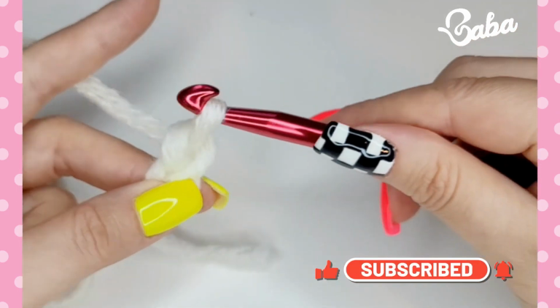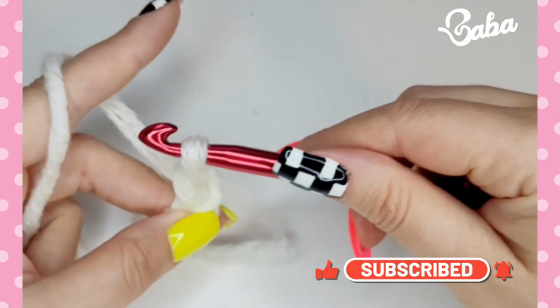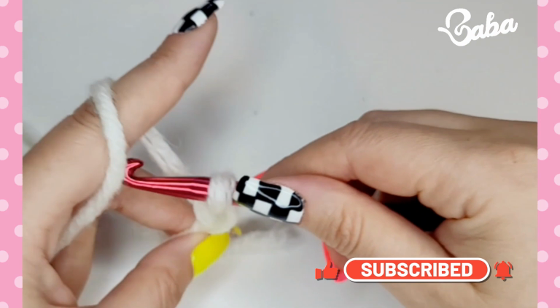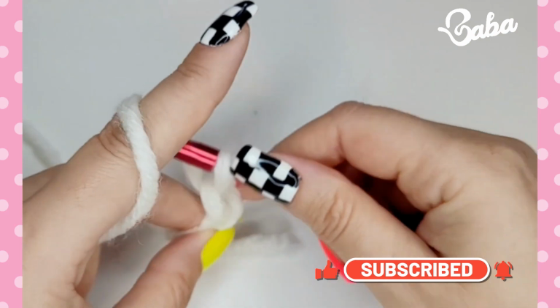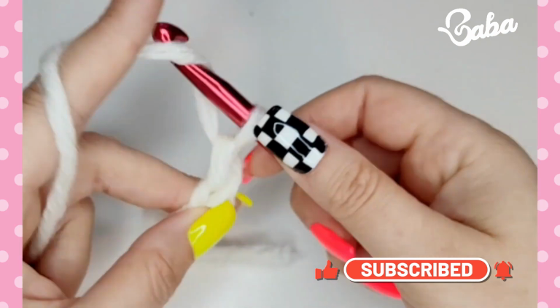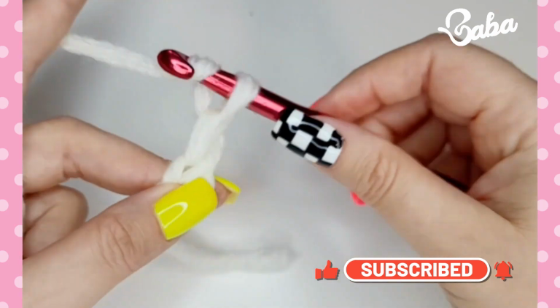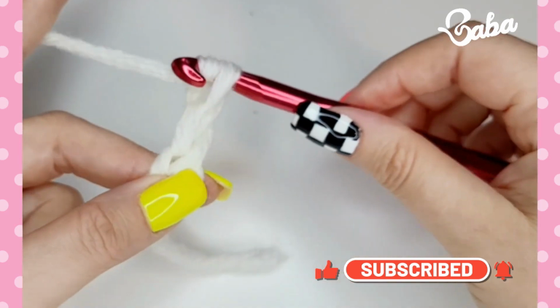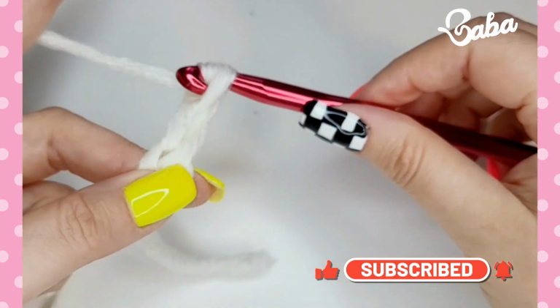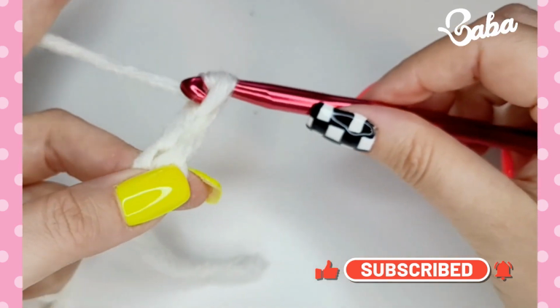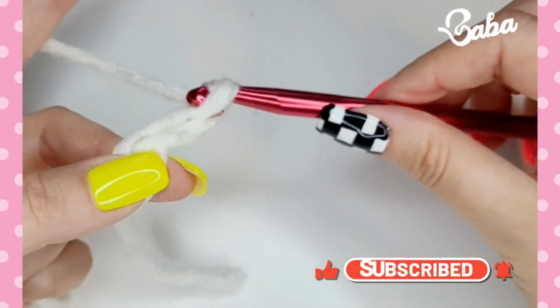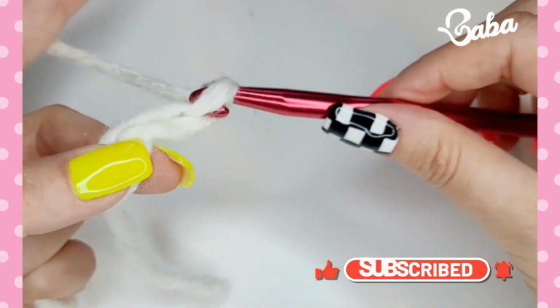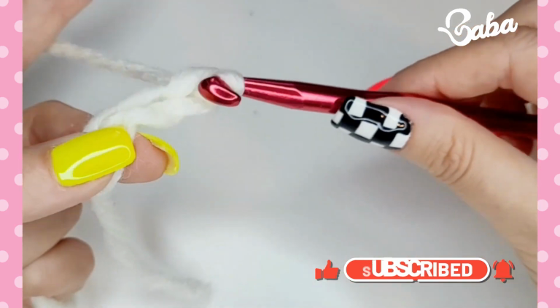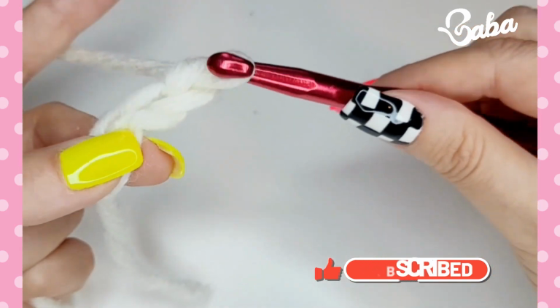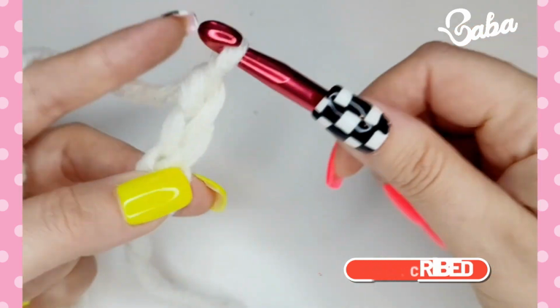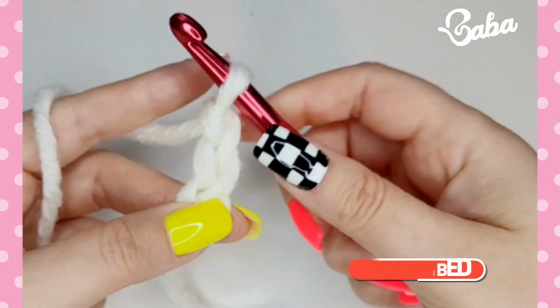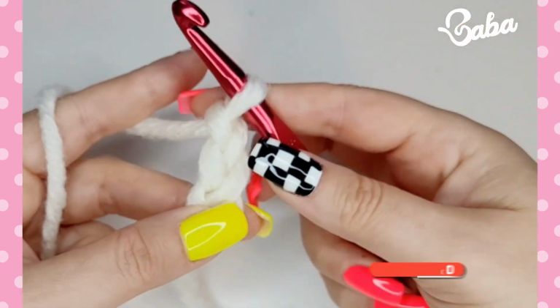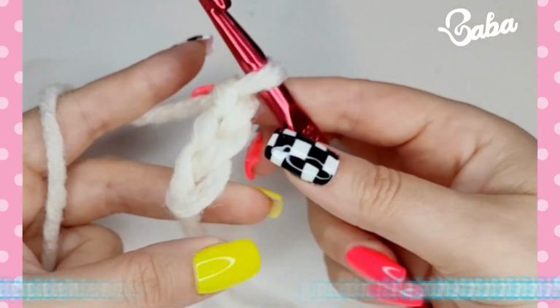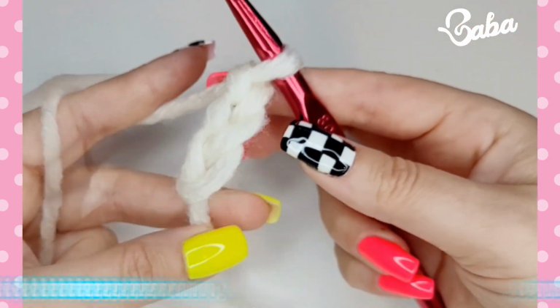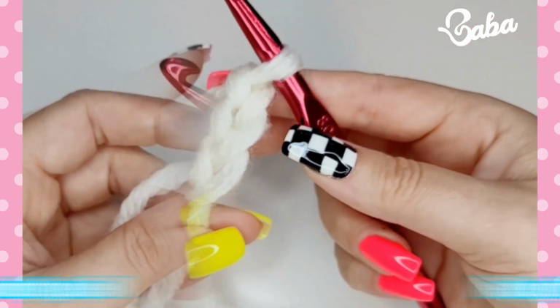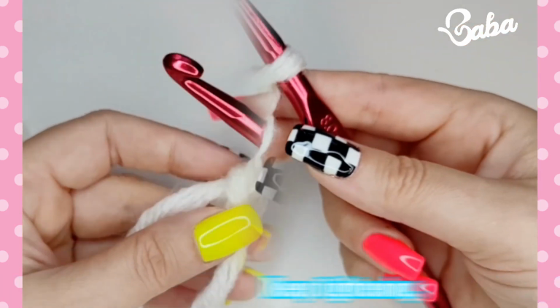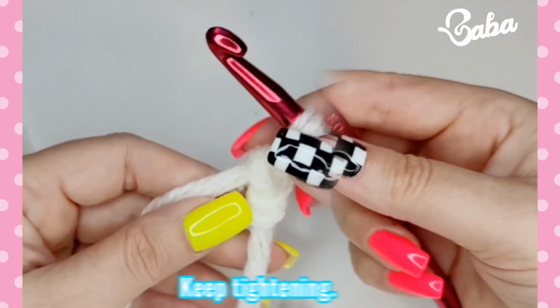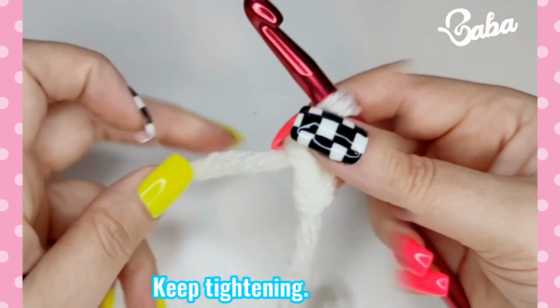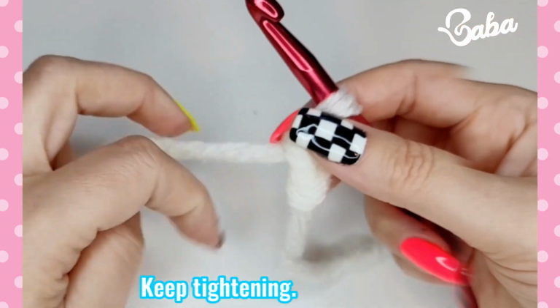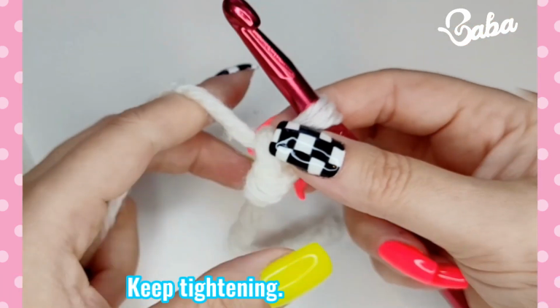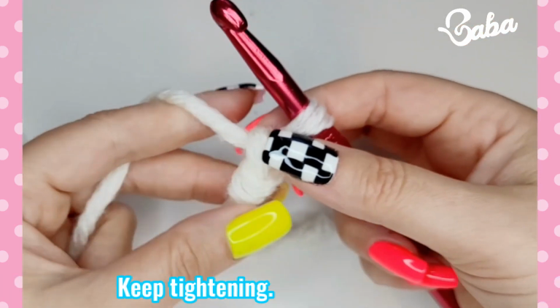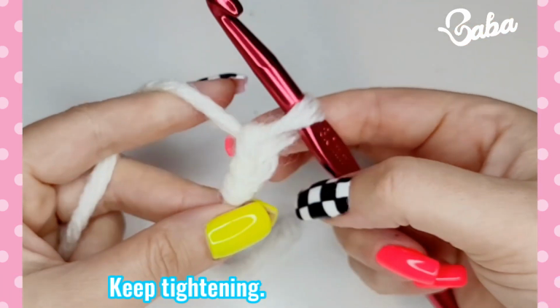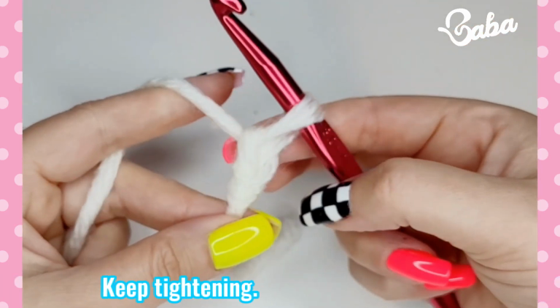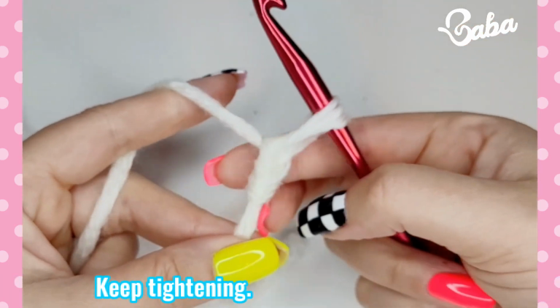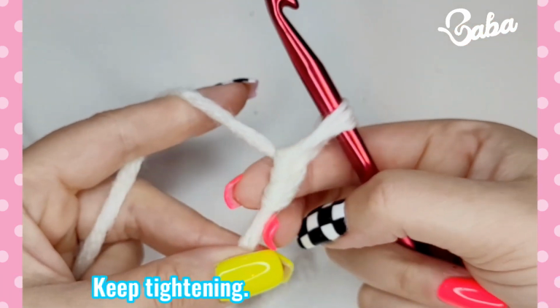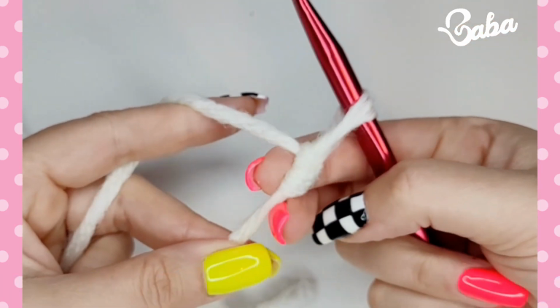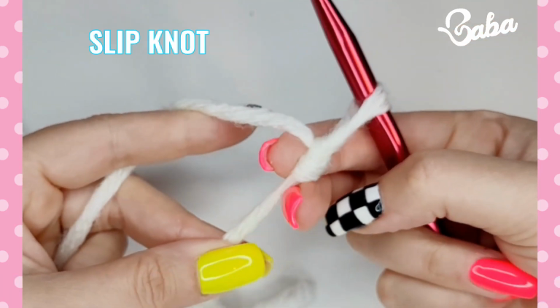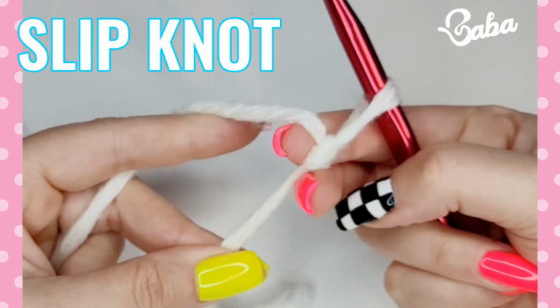If you do want to start your work with a slip knot, nothing easier — you just keep tightening it.